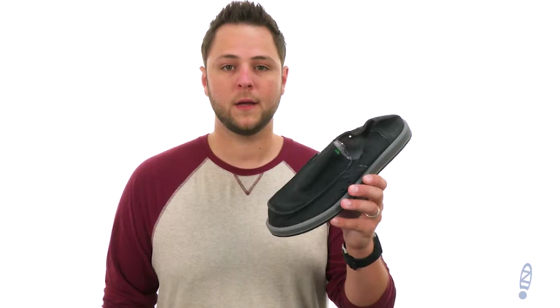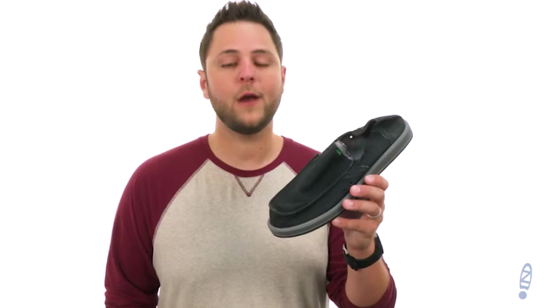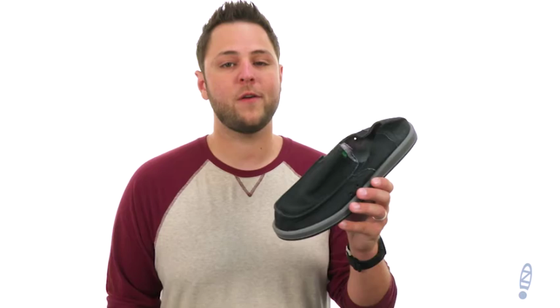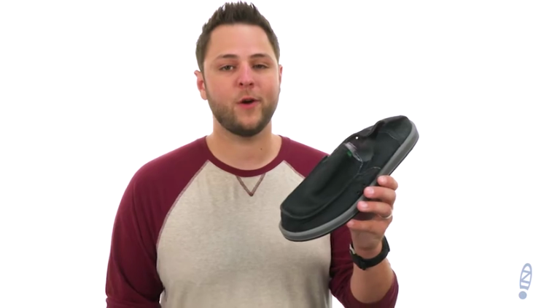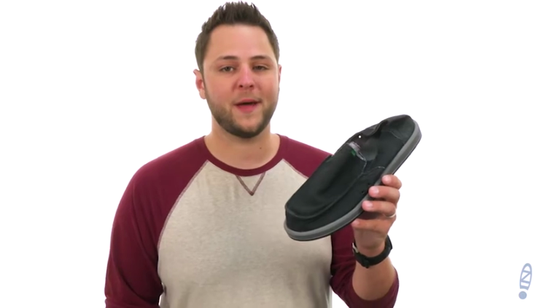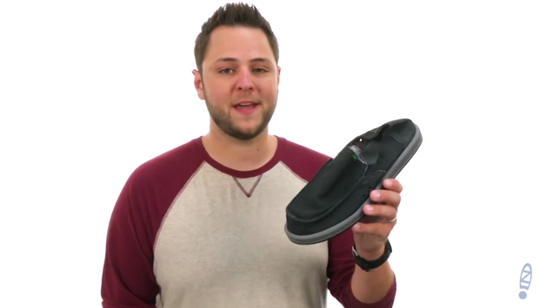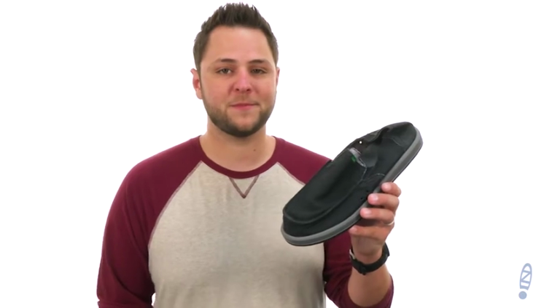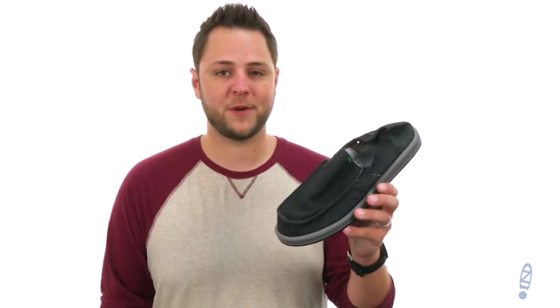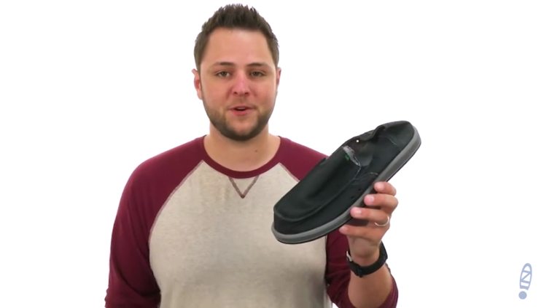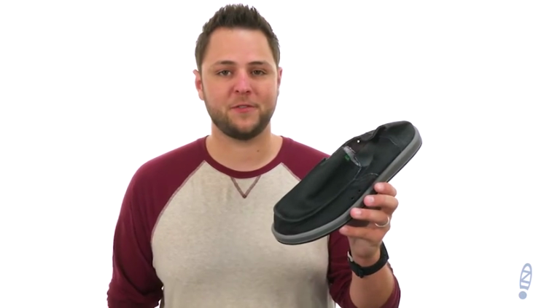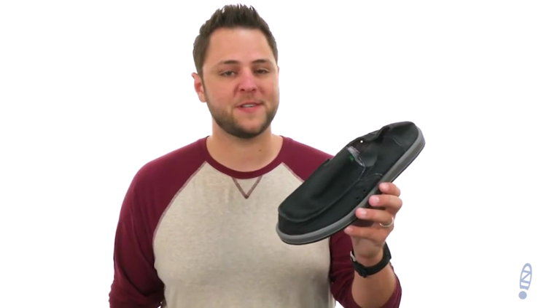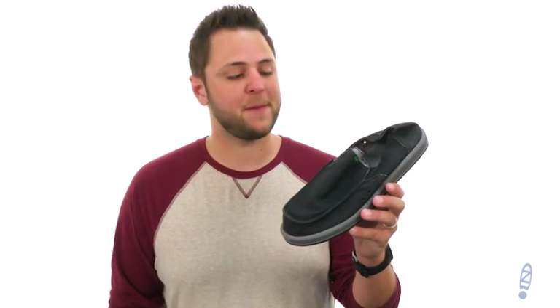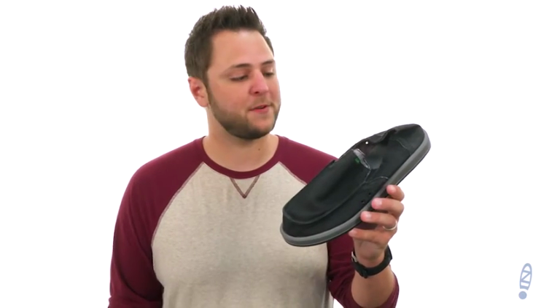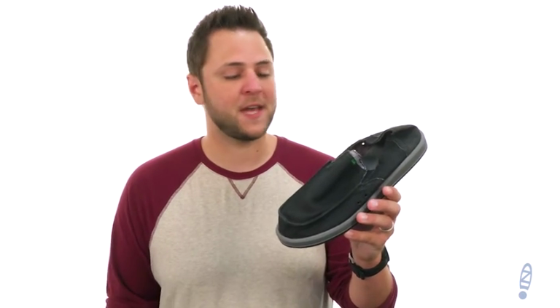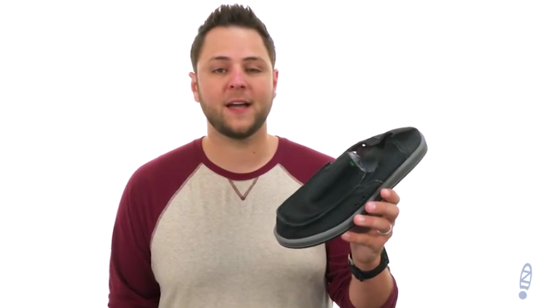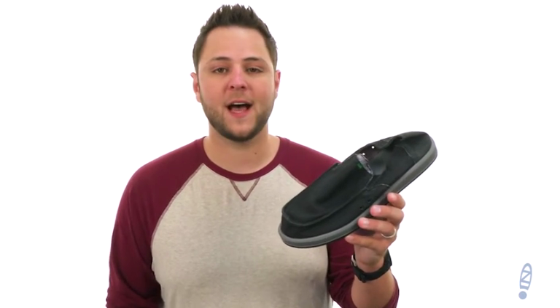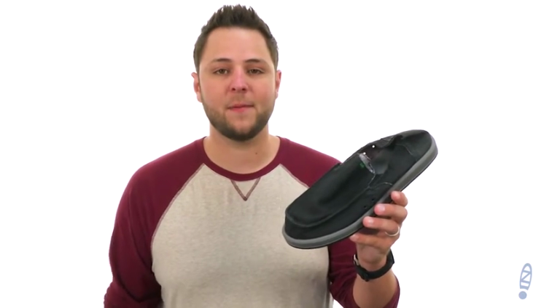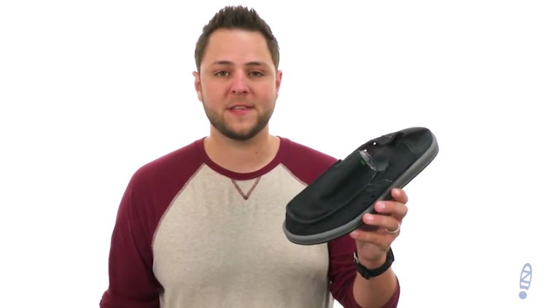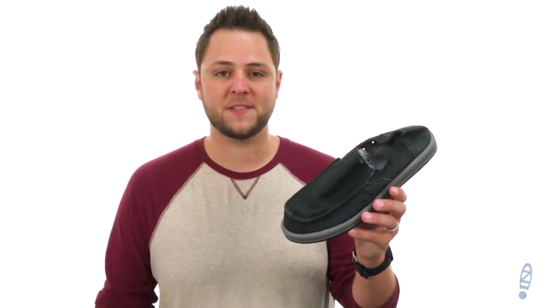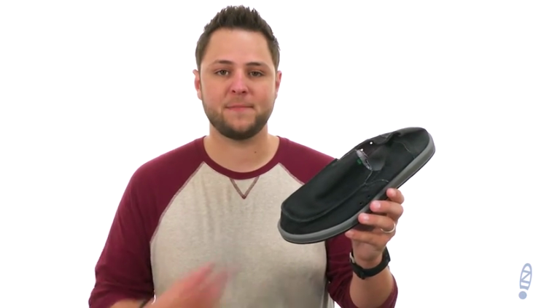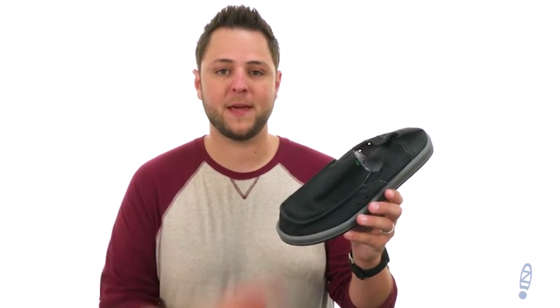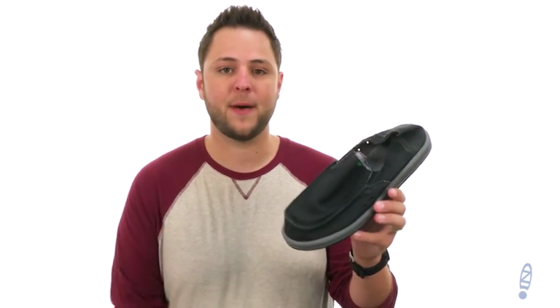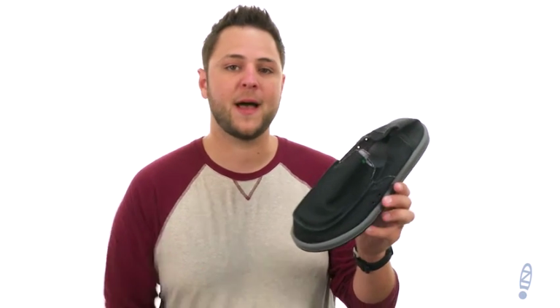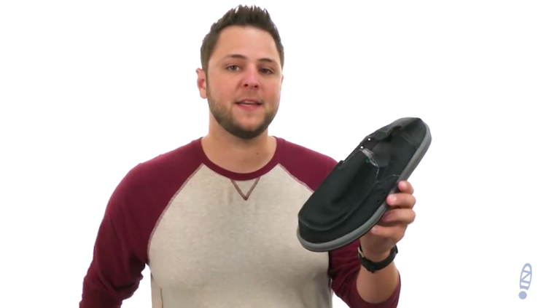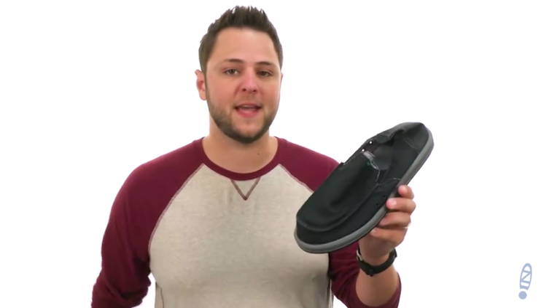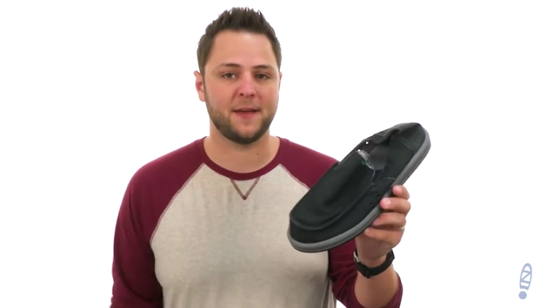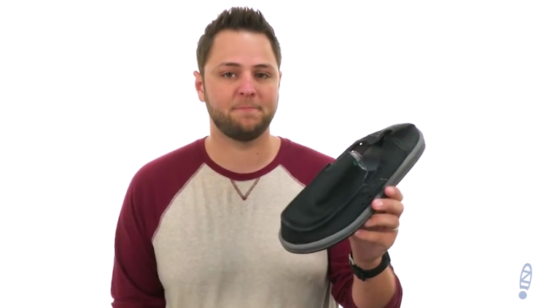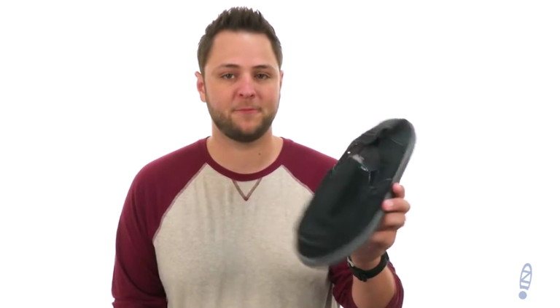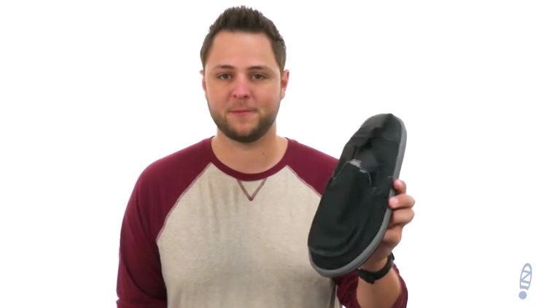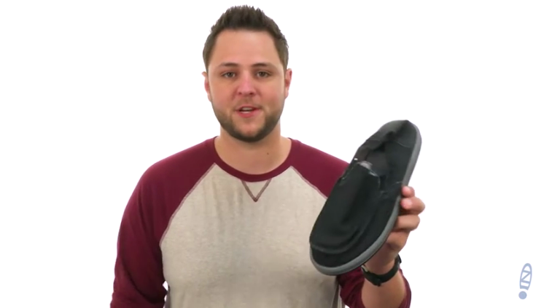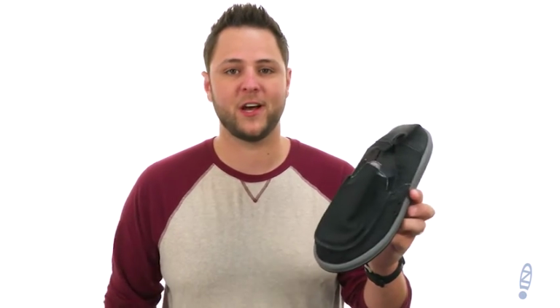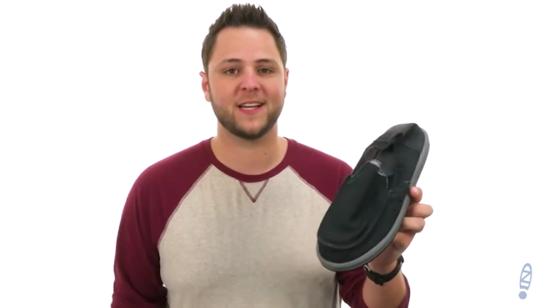Hello everyone, my name is Richard from Zappos.com and this is the Pickpocket Denim from Sanuk.